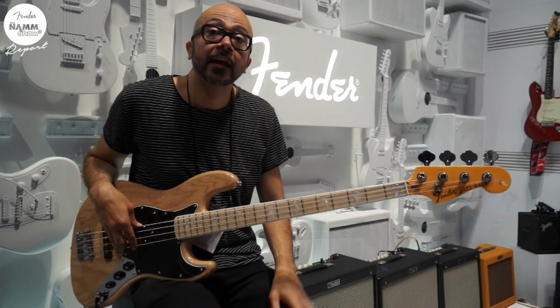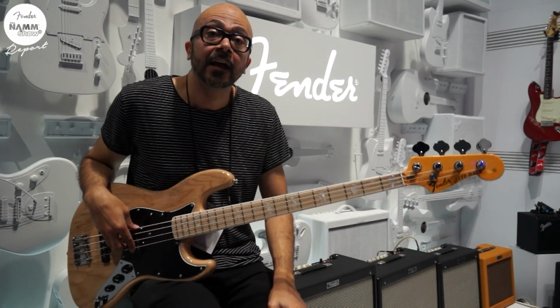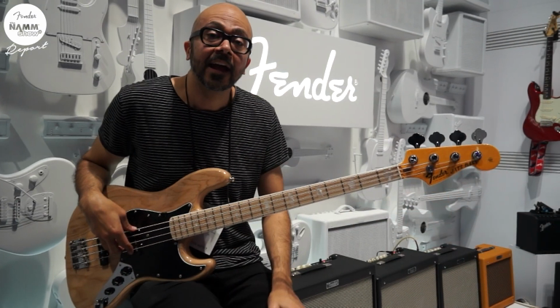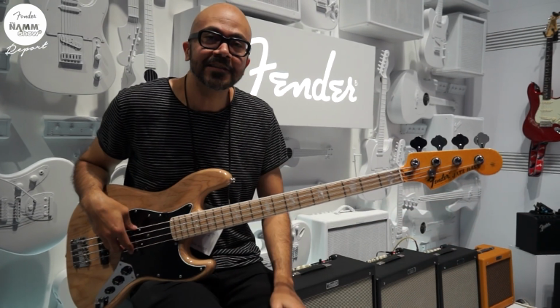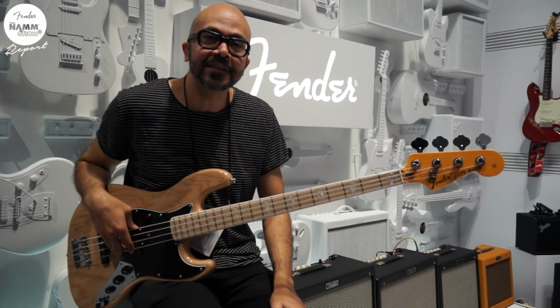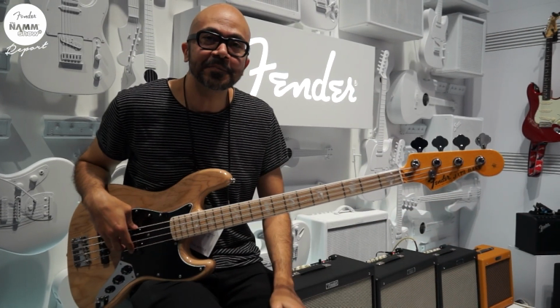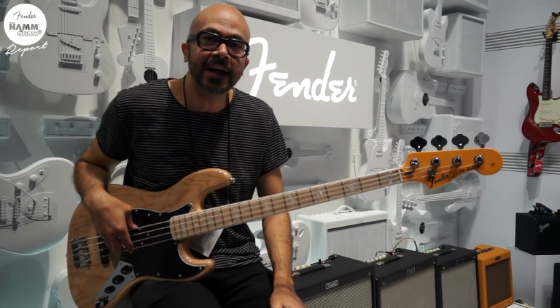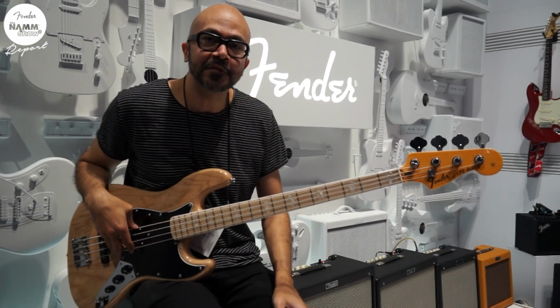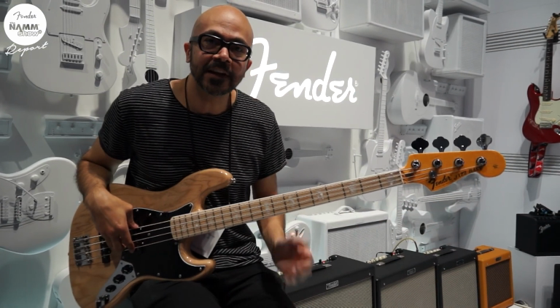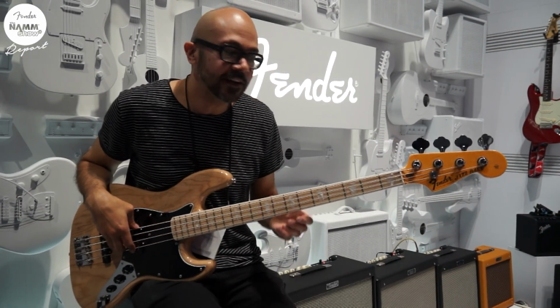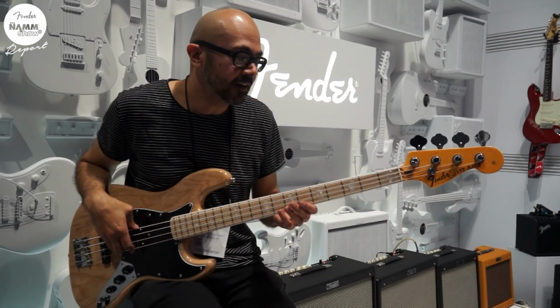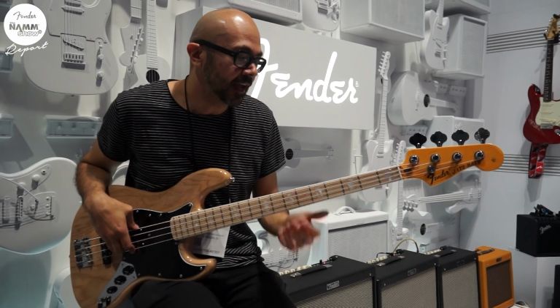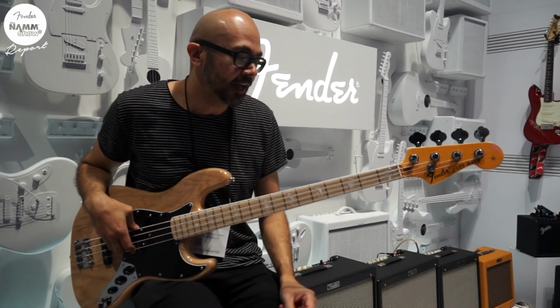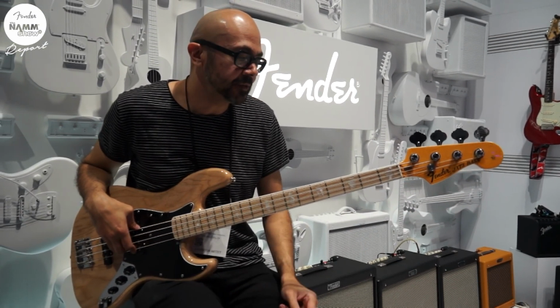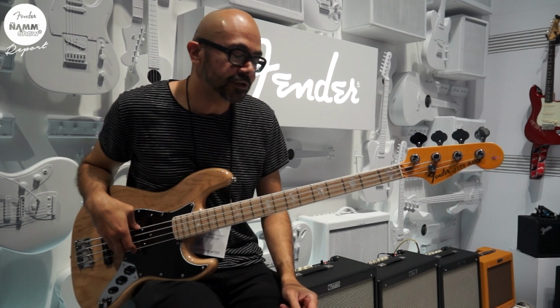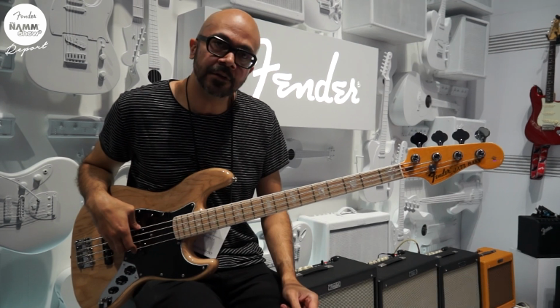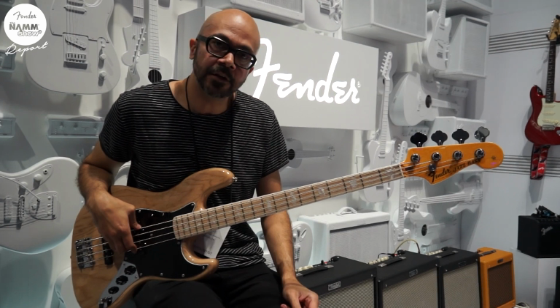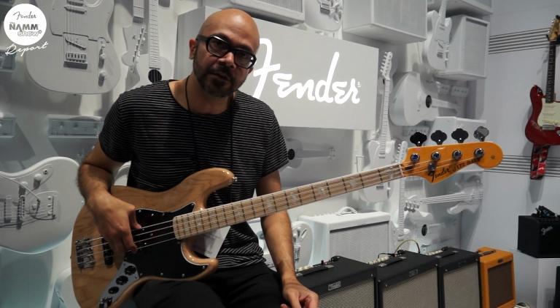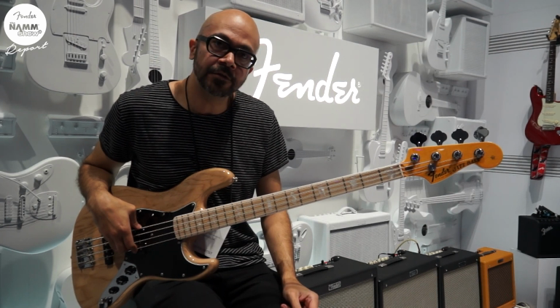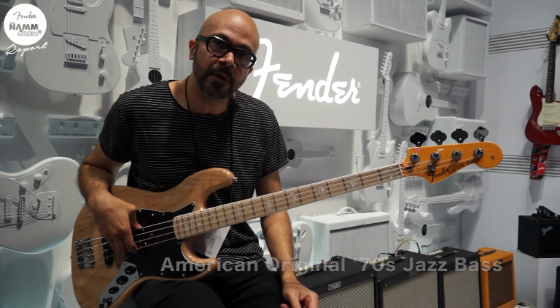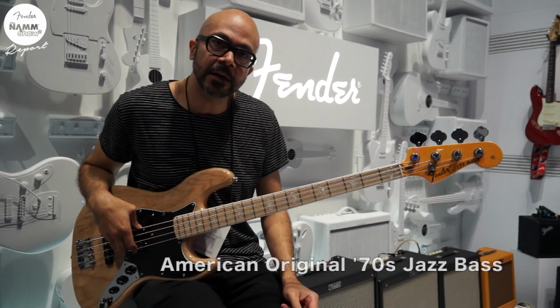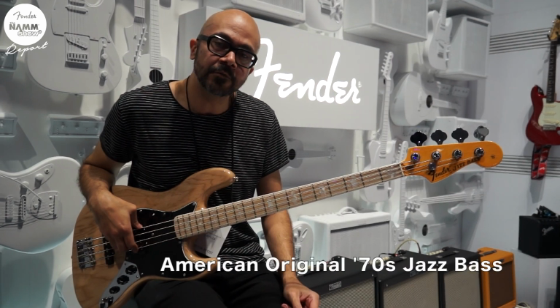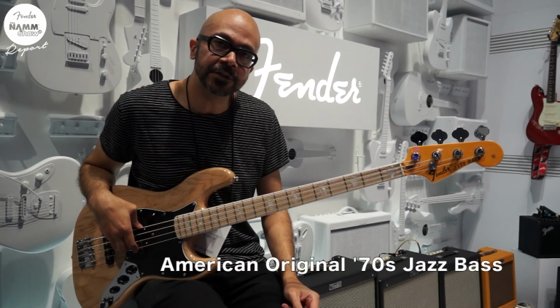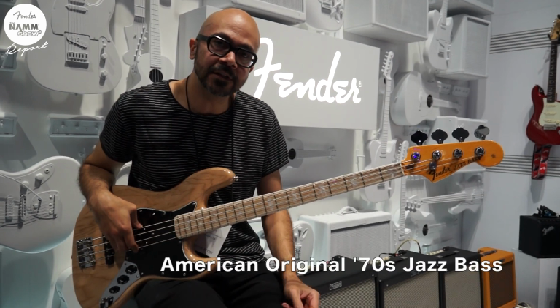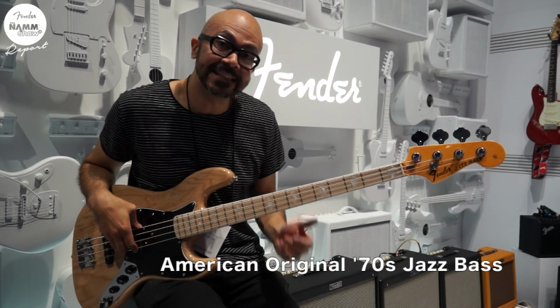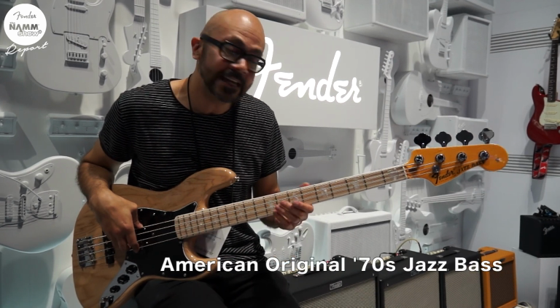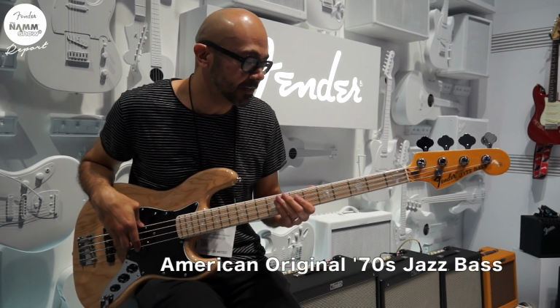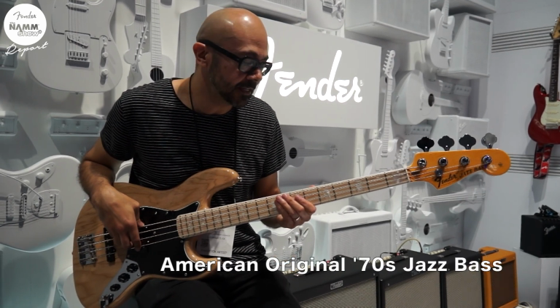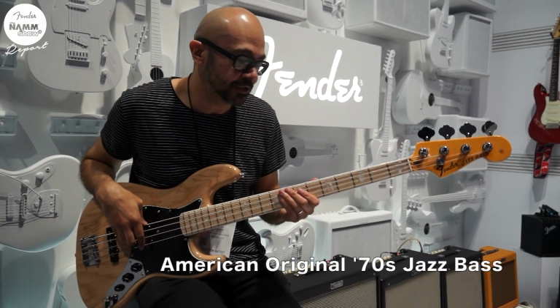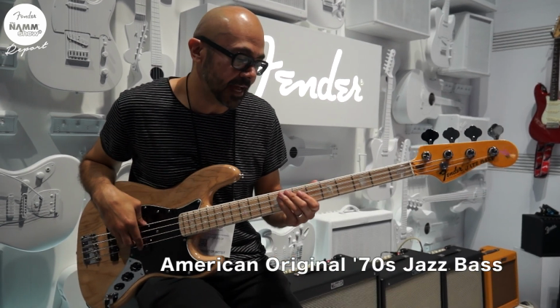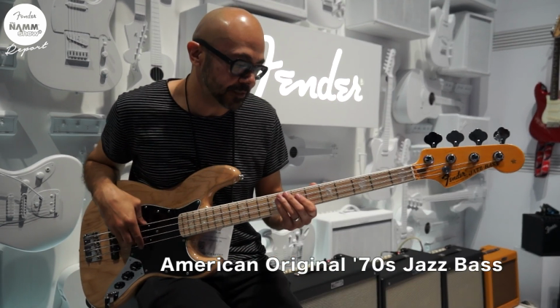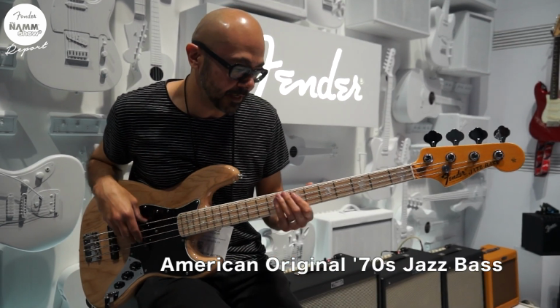Hey, how's it going? This is Gloss with Fender here and I'll be showing you the new American Original 70s Jazz Bass.